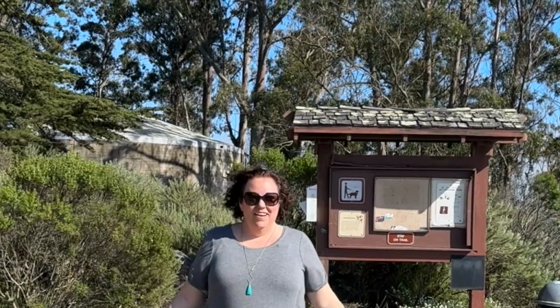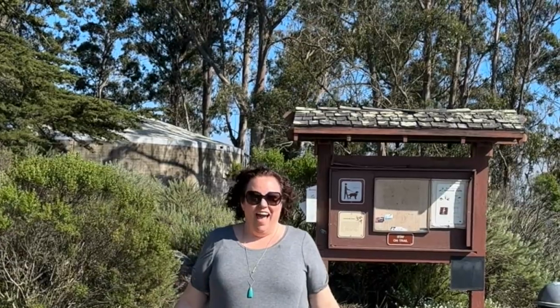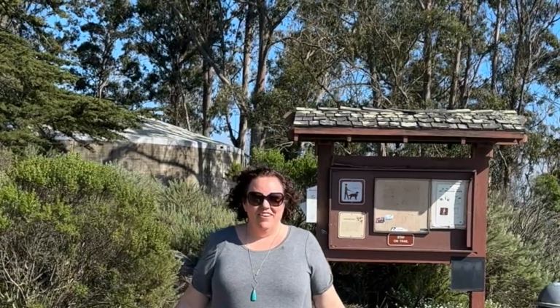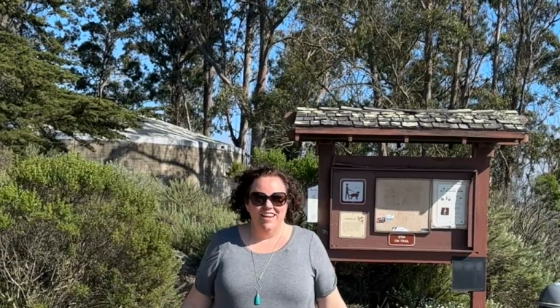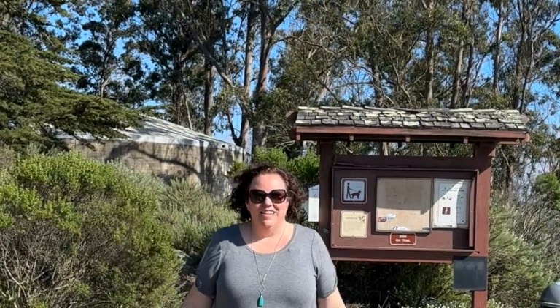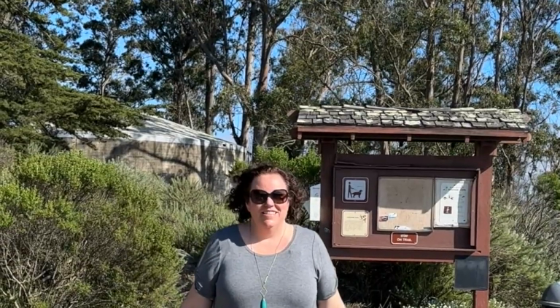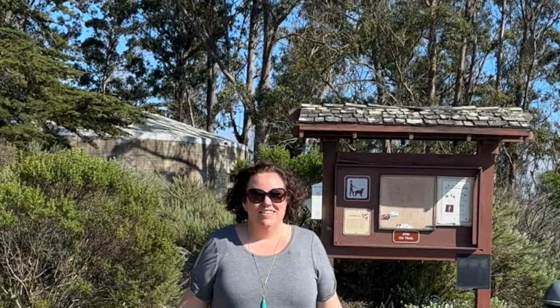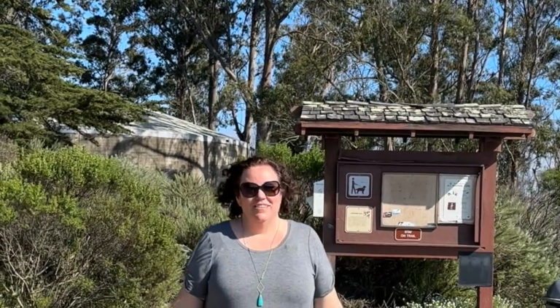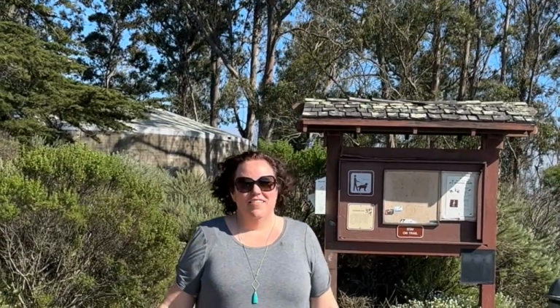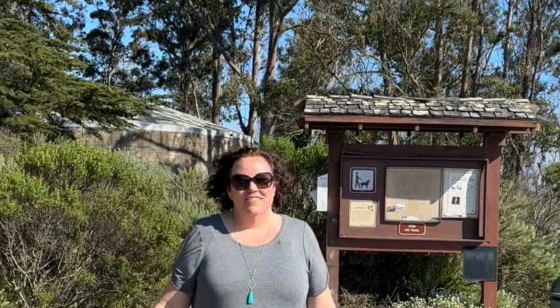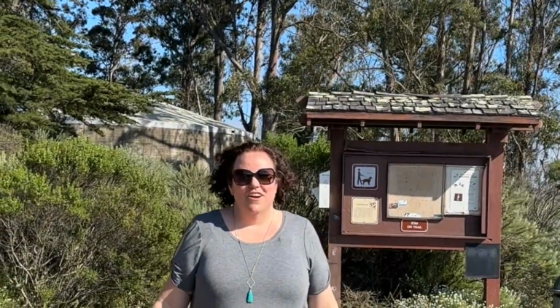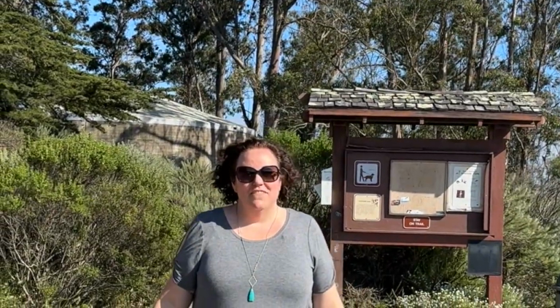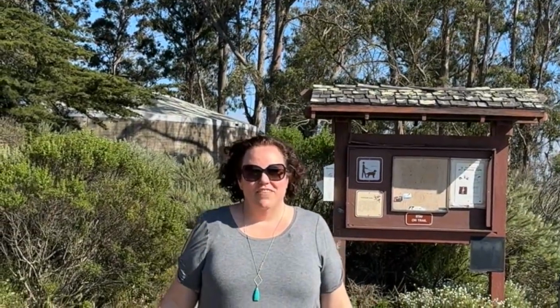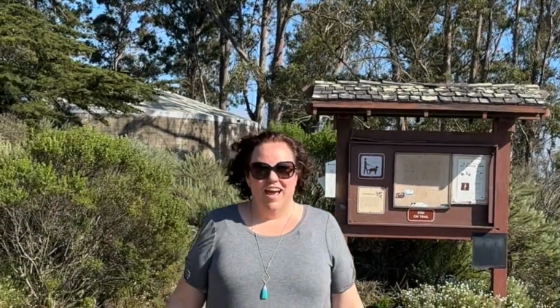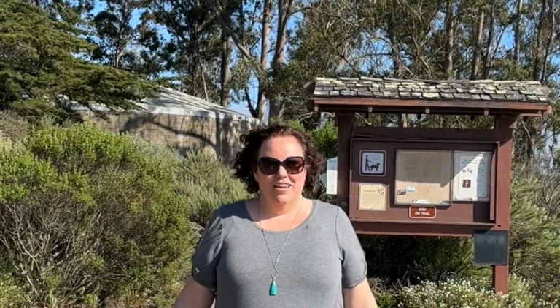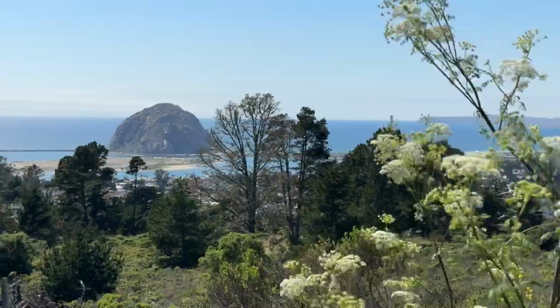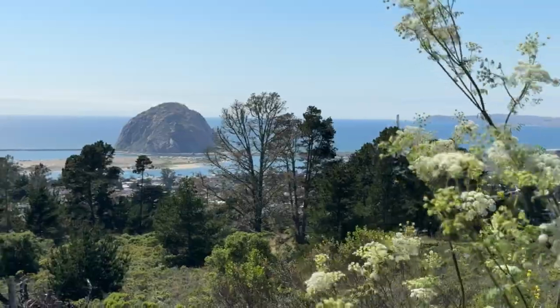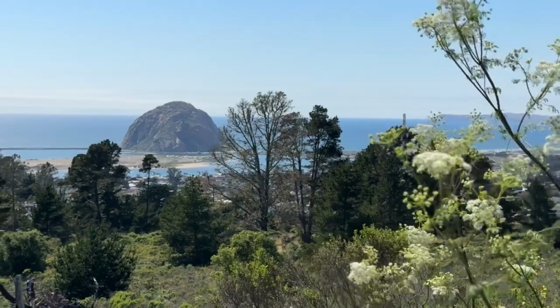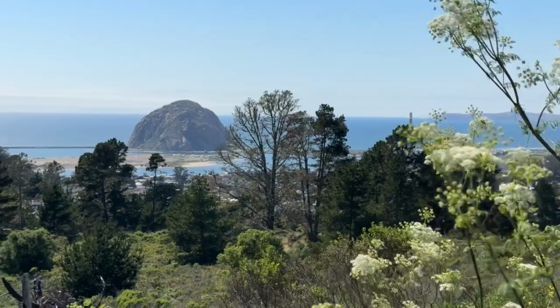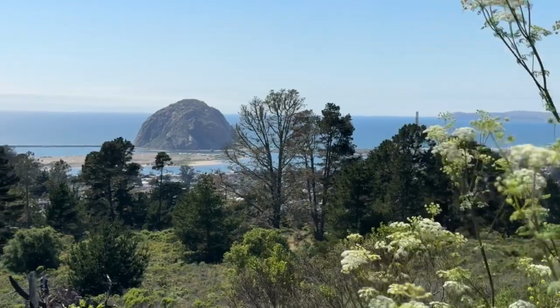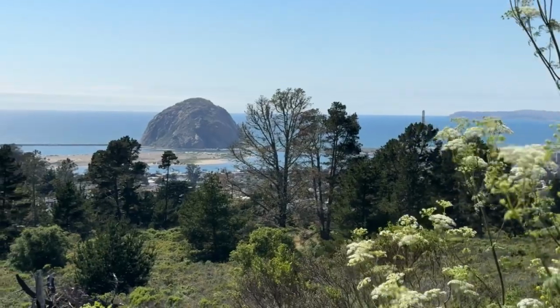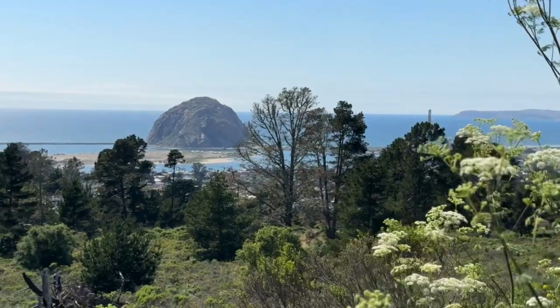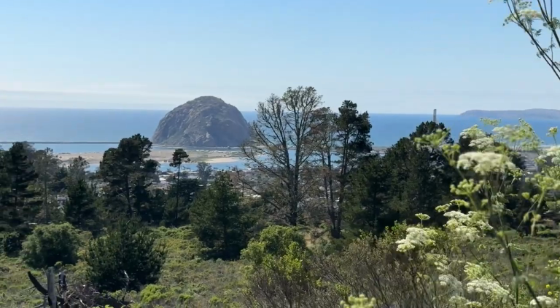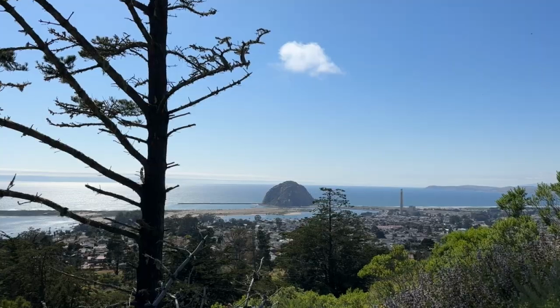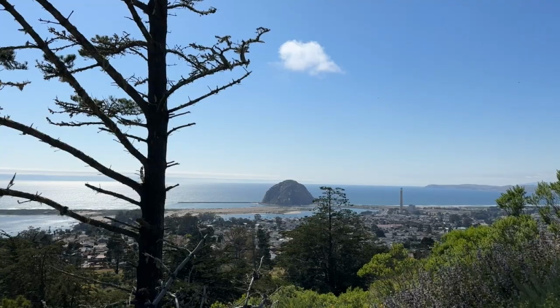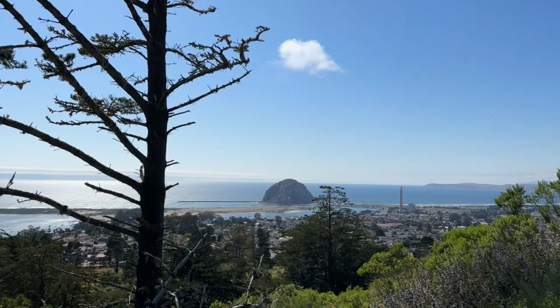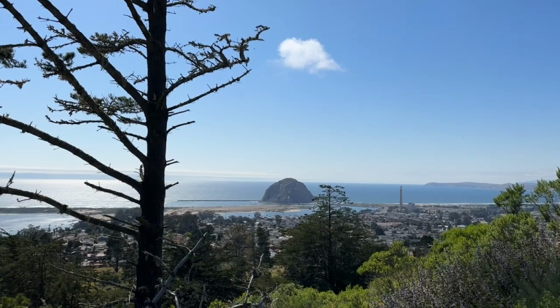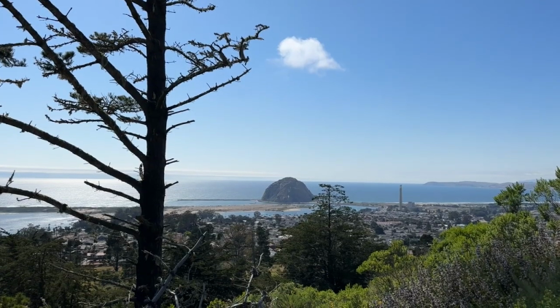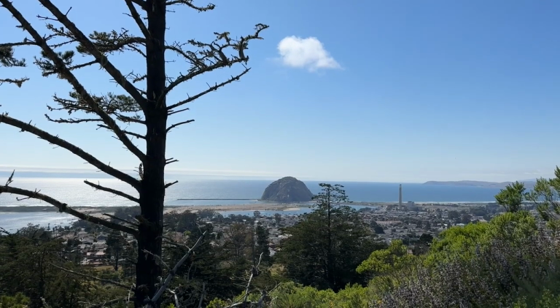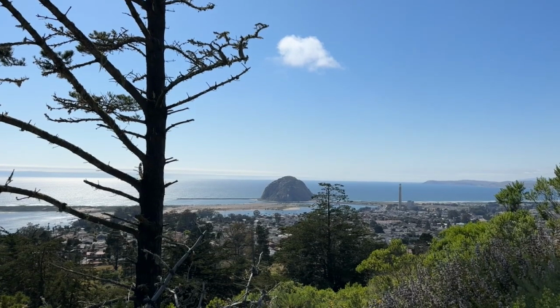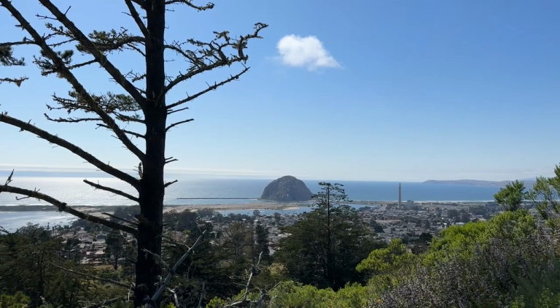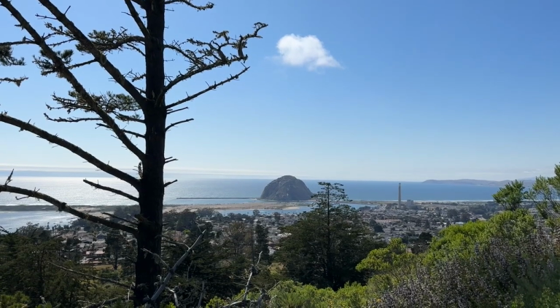There you have it. It's easy to see why this is our favorite hike in Morro Bay. If you're coming out to Morro Bay, make sure you don't miss Black Hill.